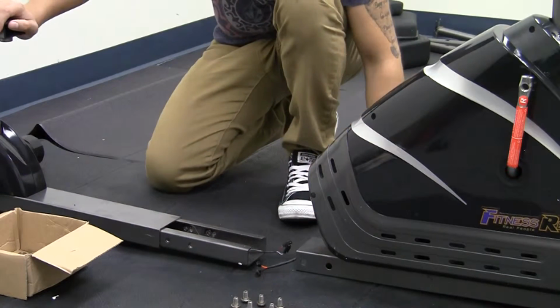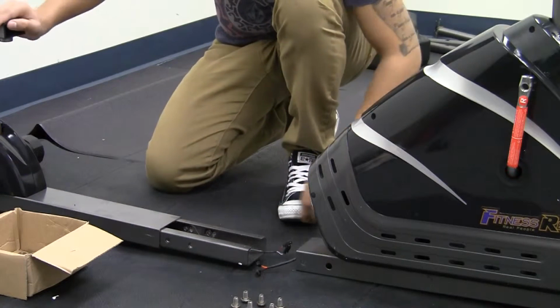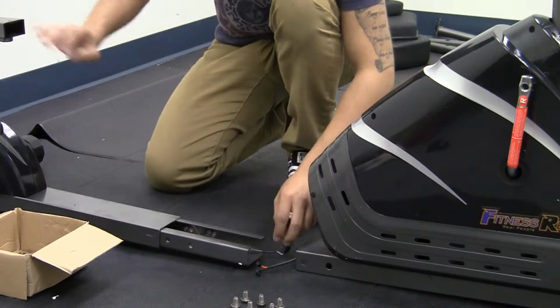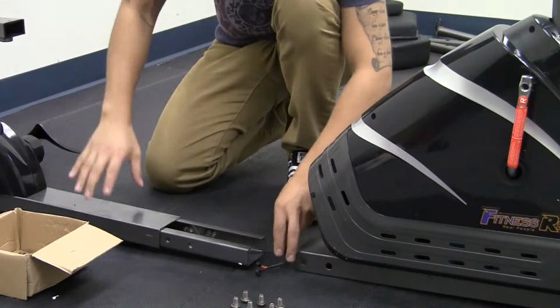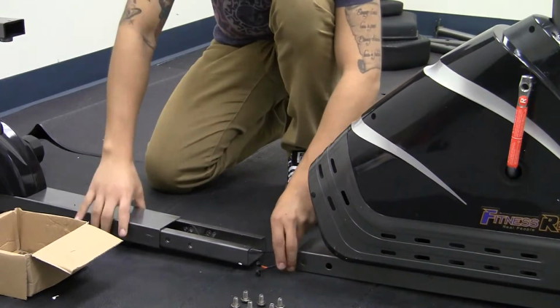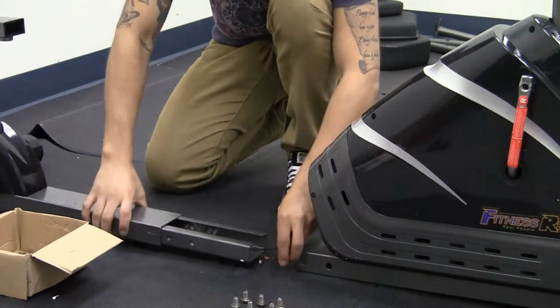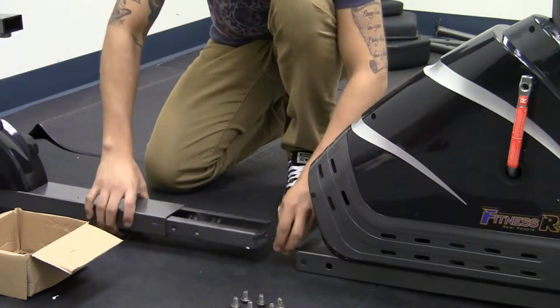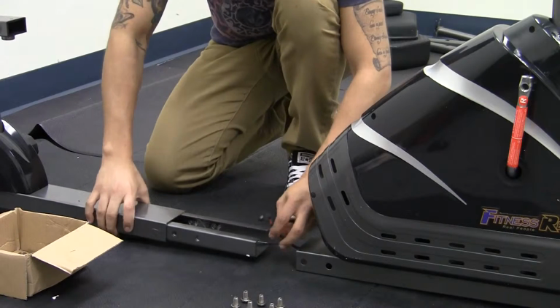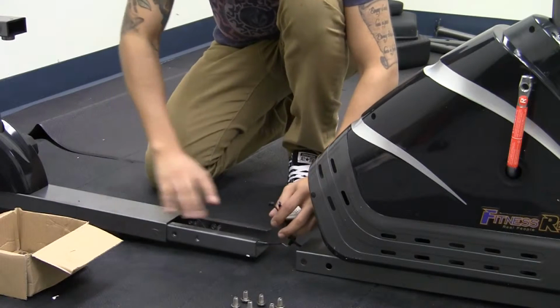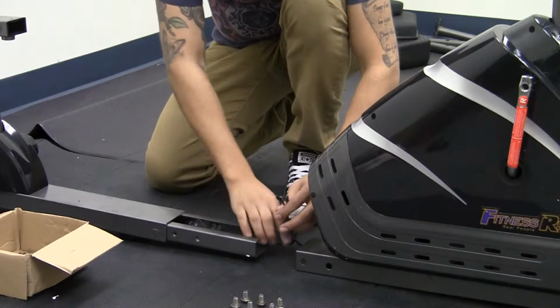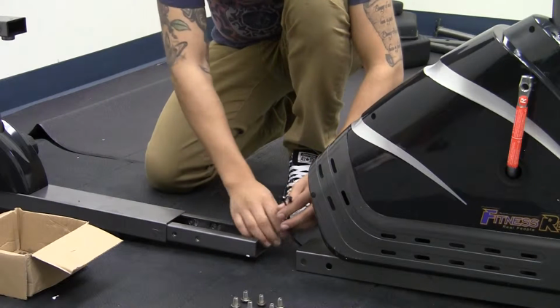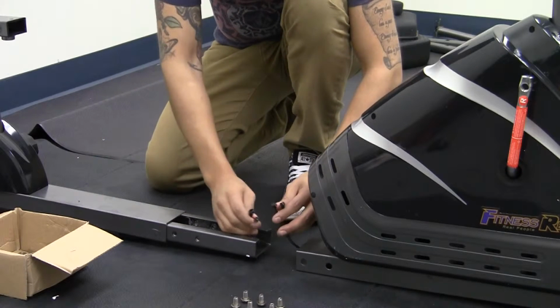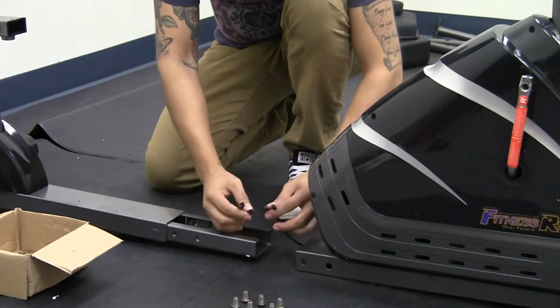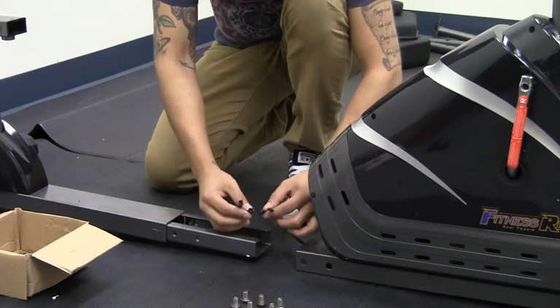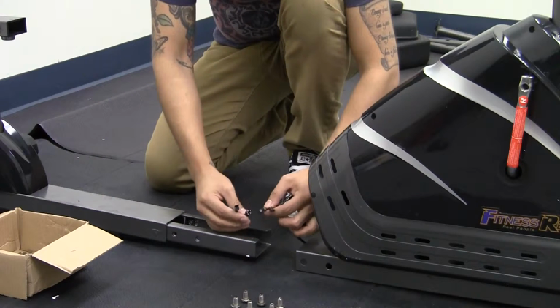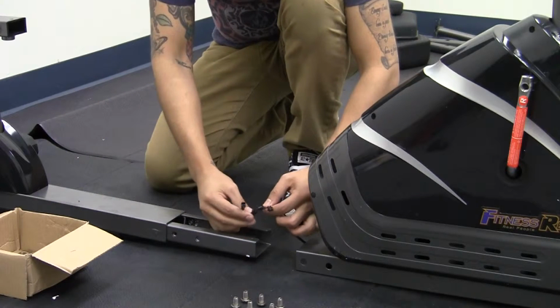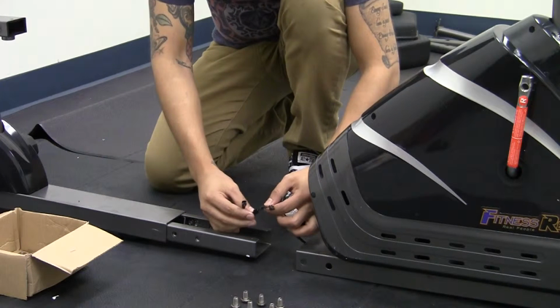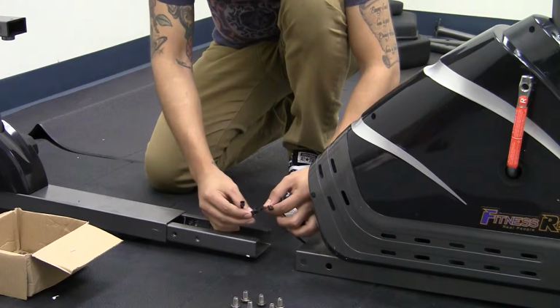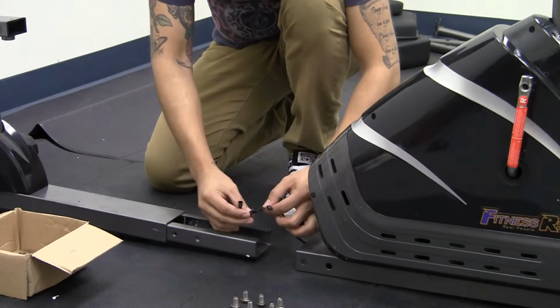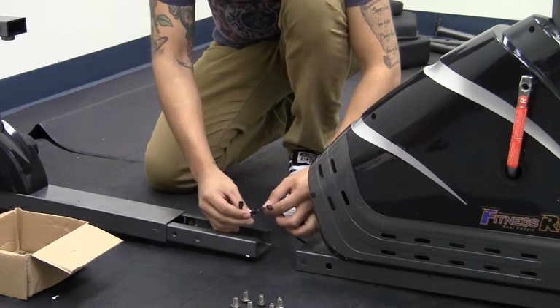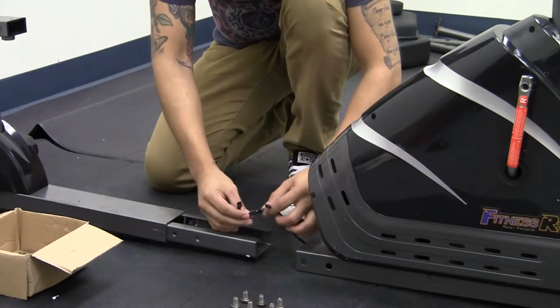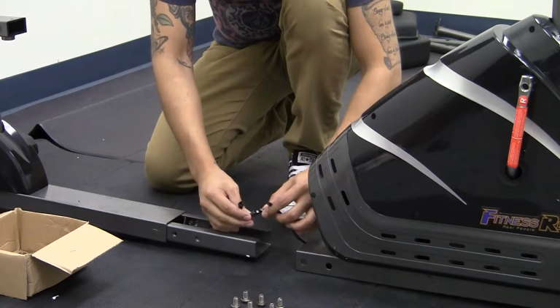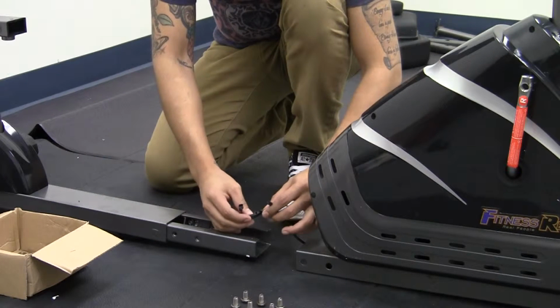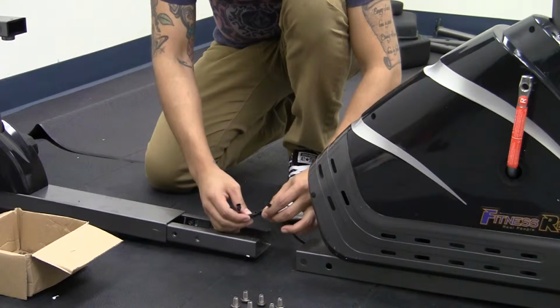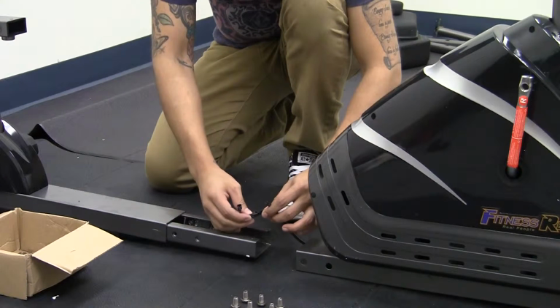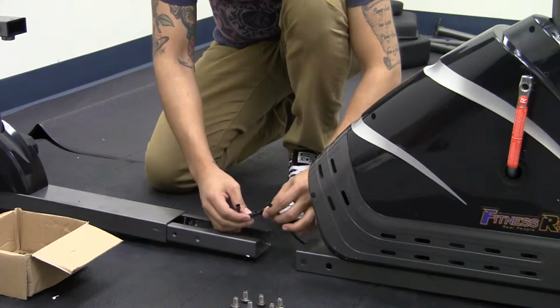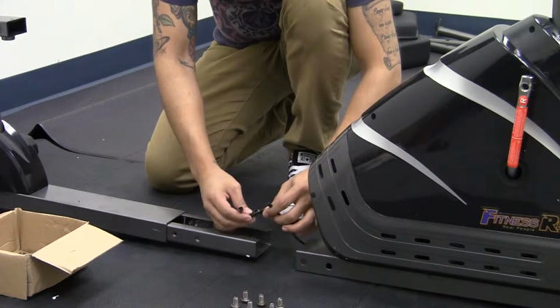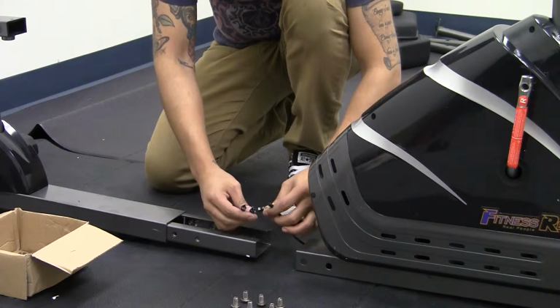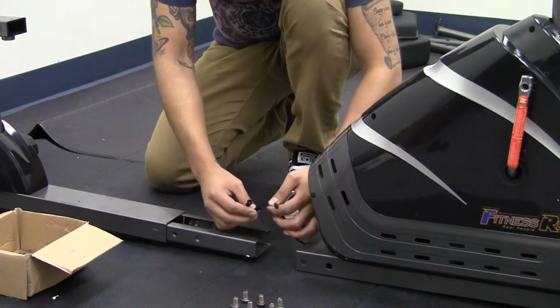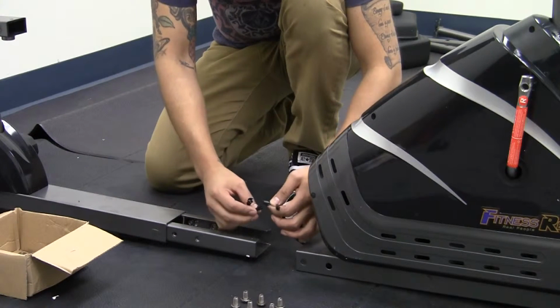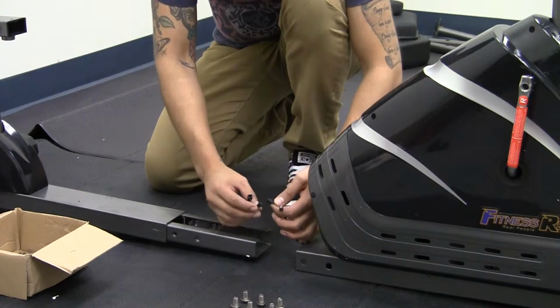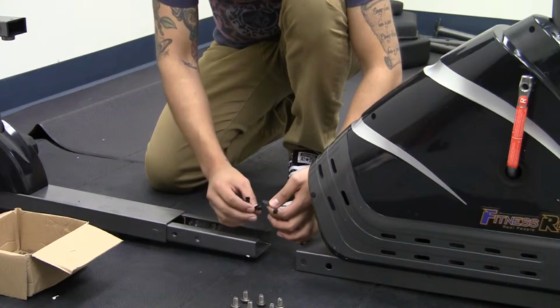You're going to want to connect your two sensor wires. There's no specific connection — as long as they clip in, you should be fine.